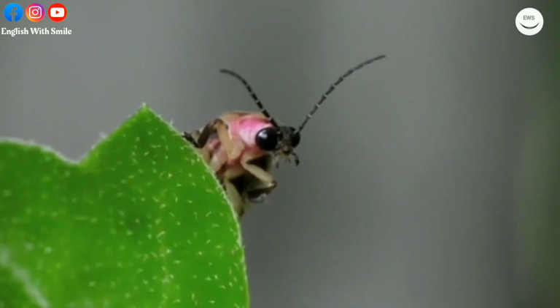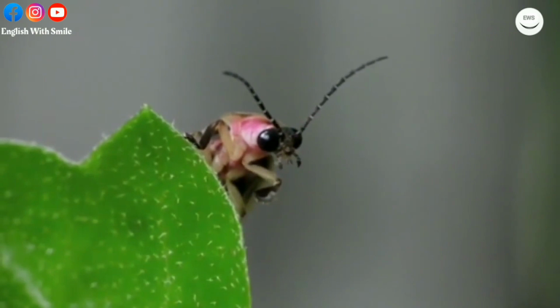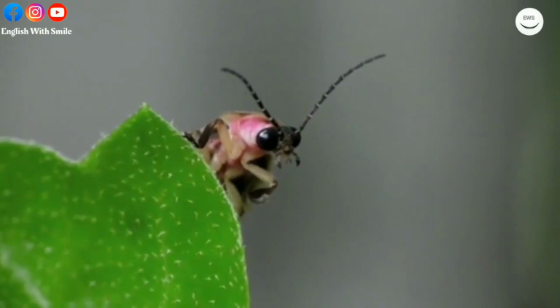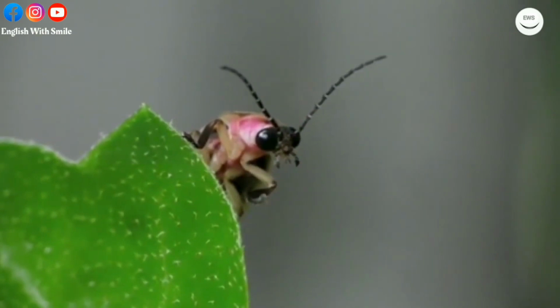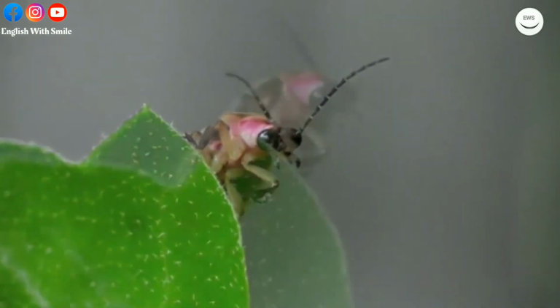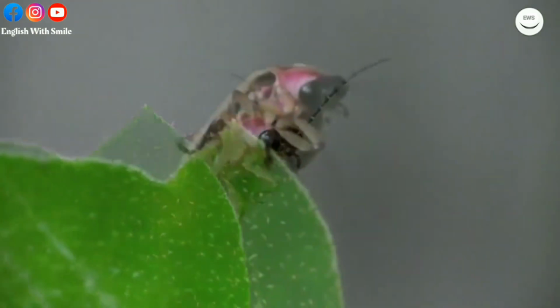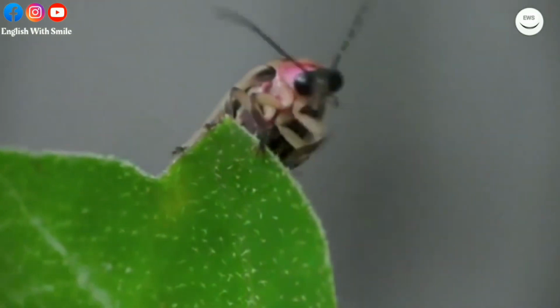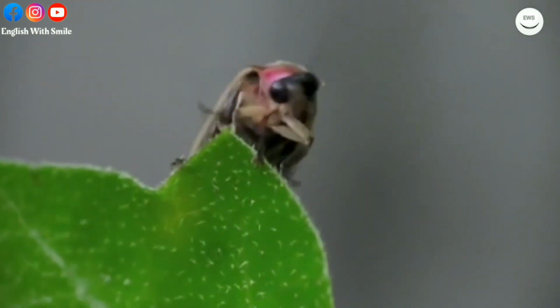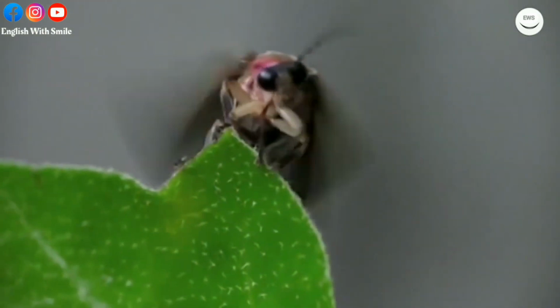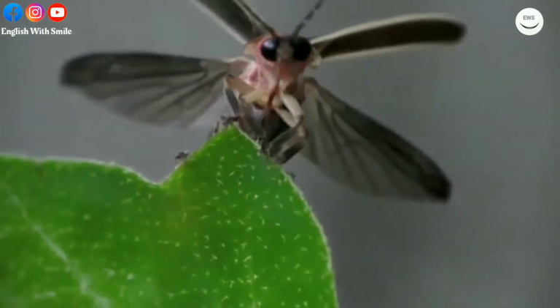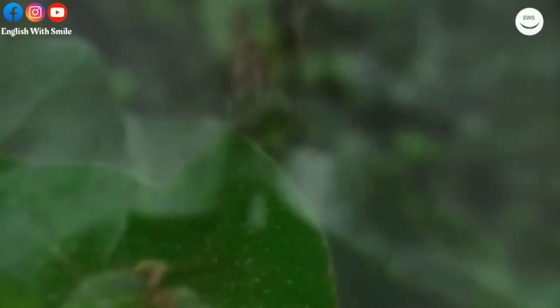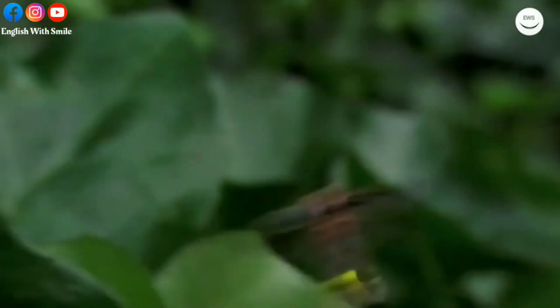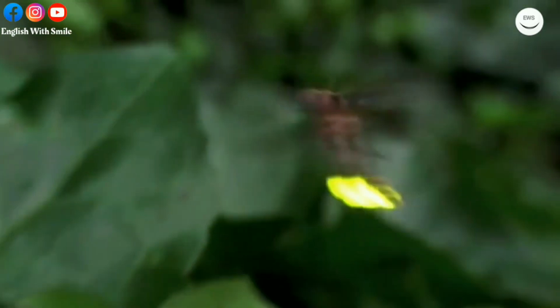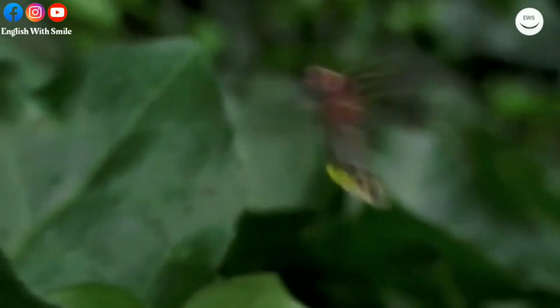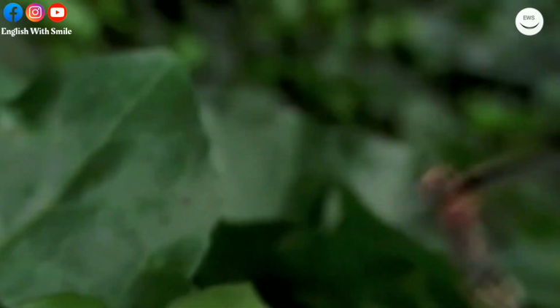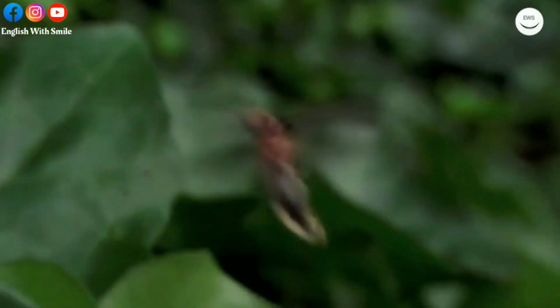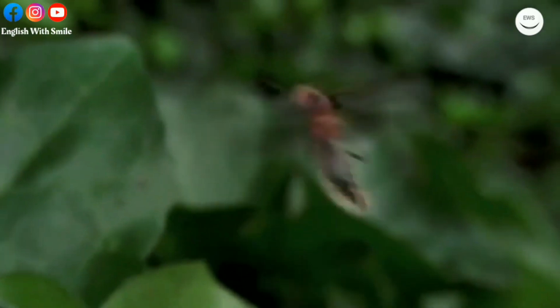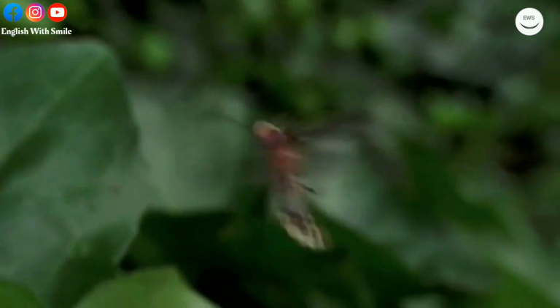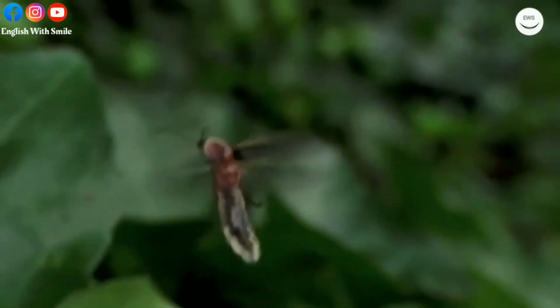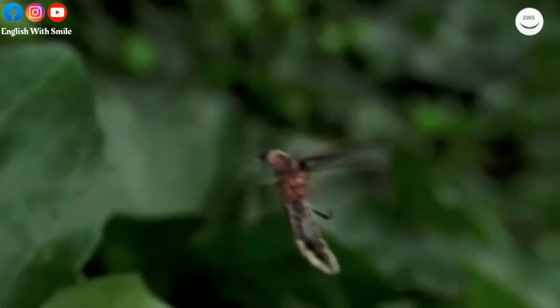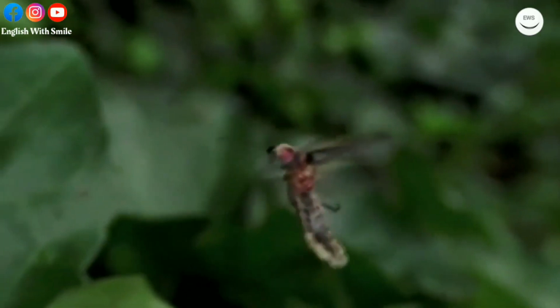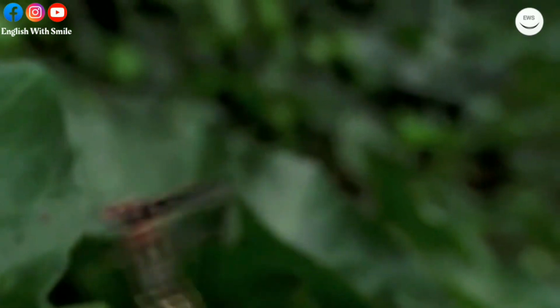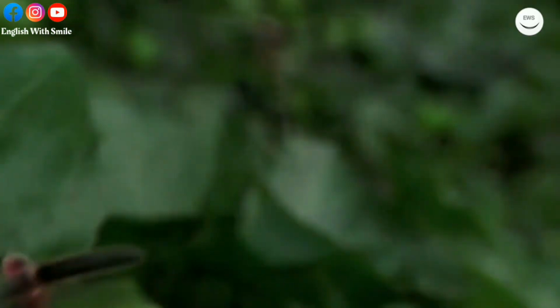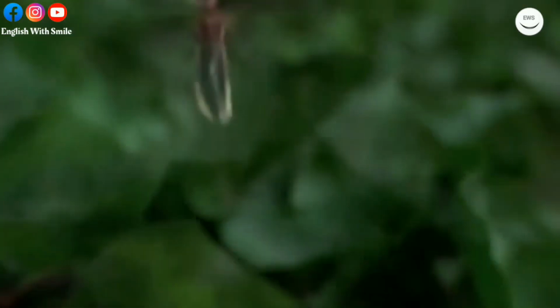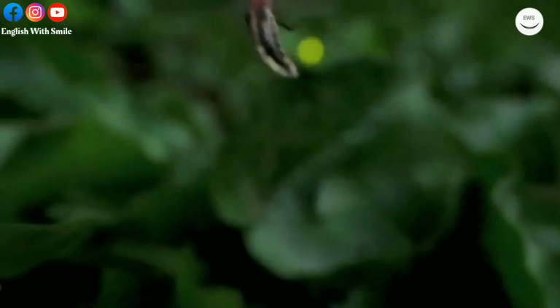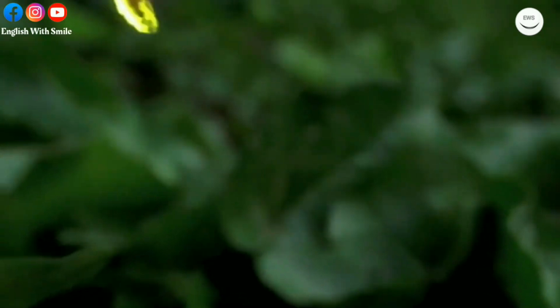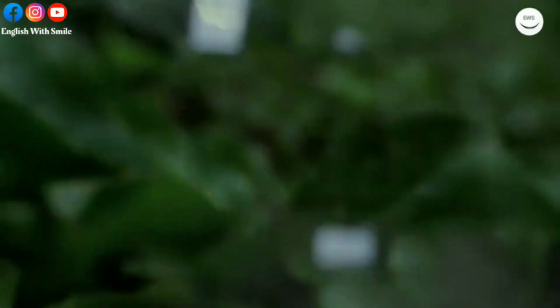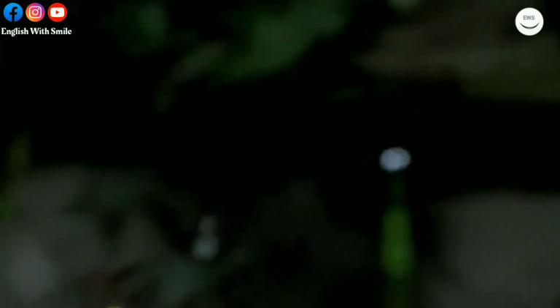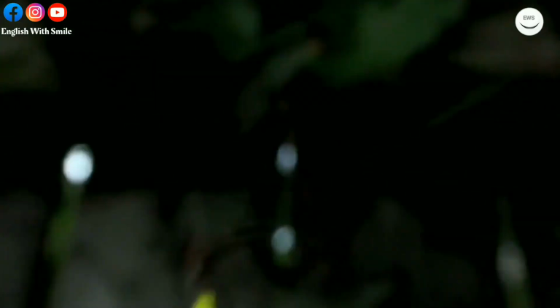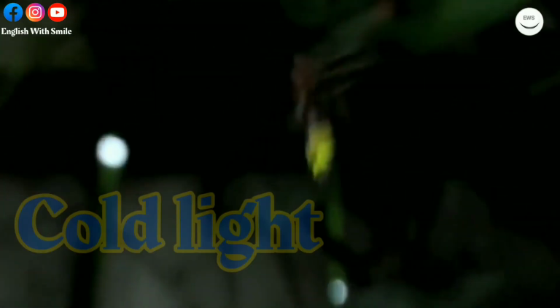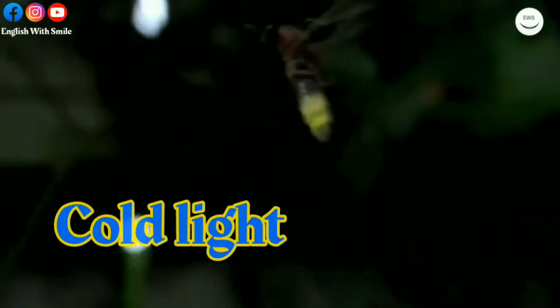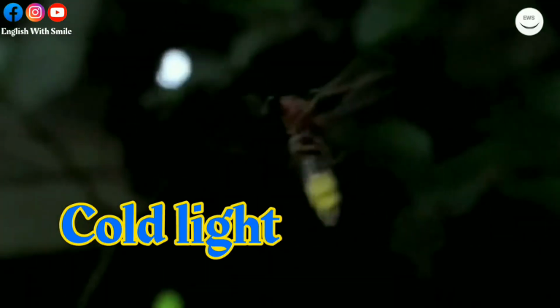Unlike a light bulb, which produces a lot of heat, a firefly's light is called cold light.